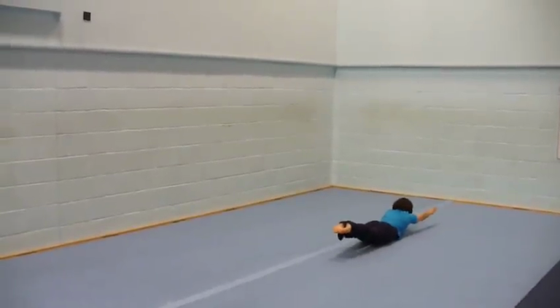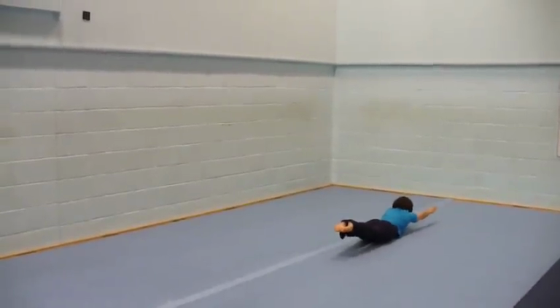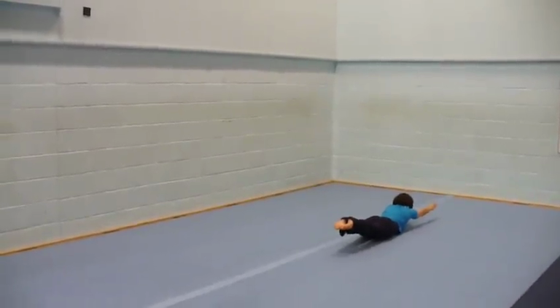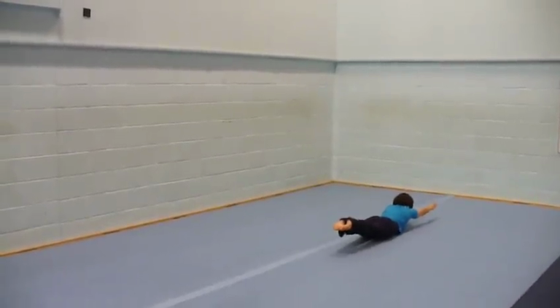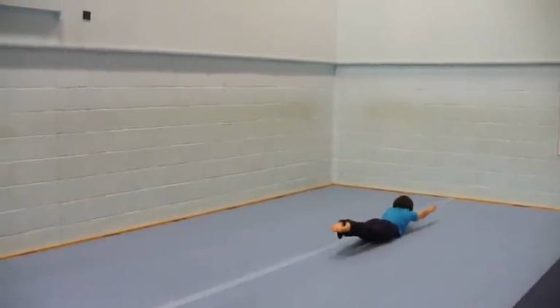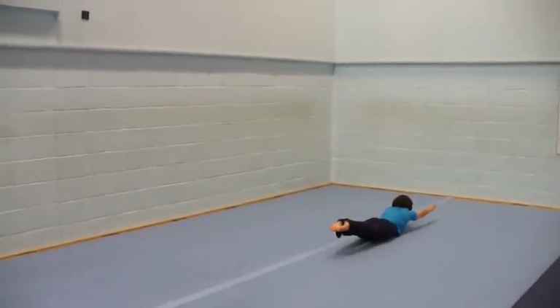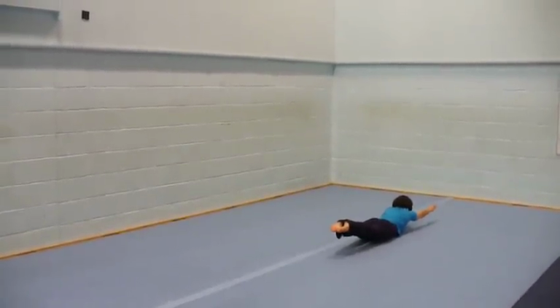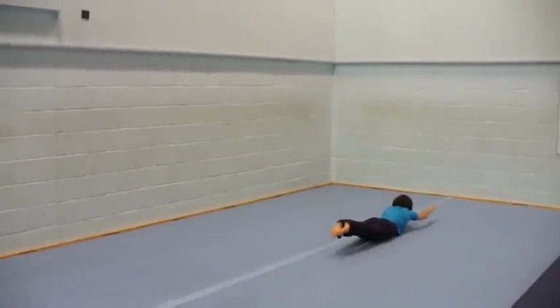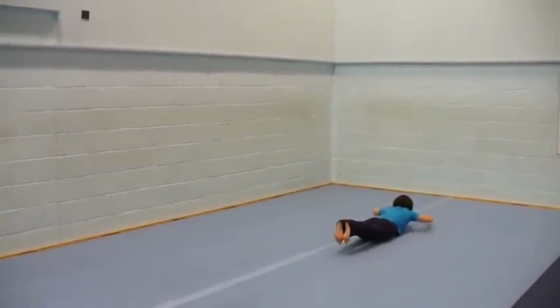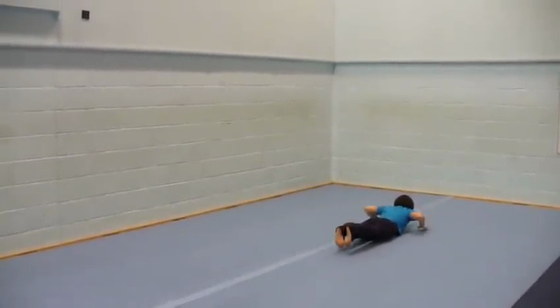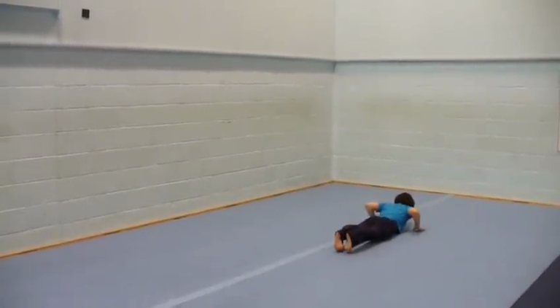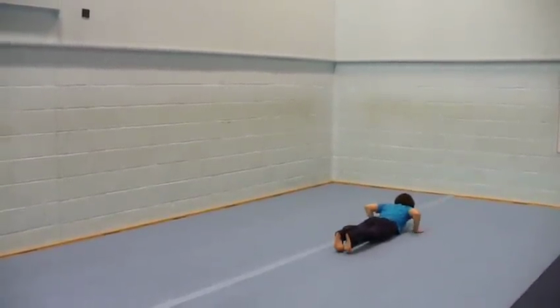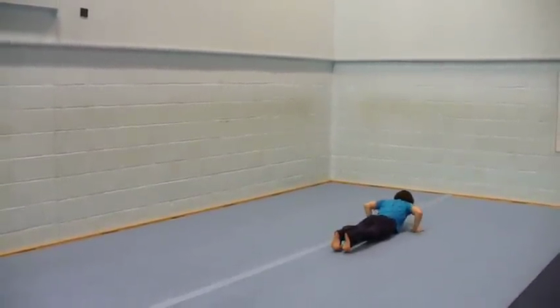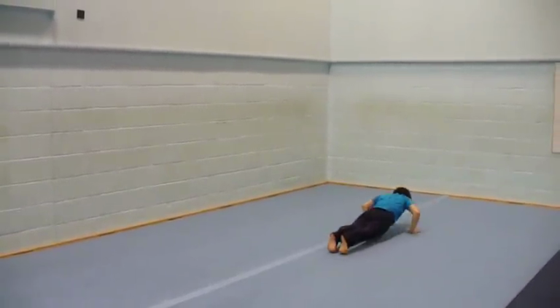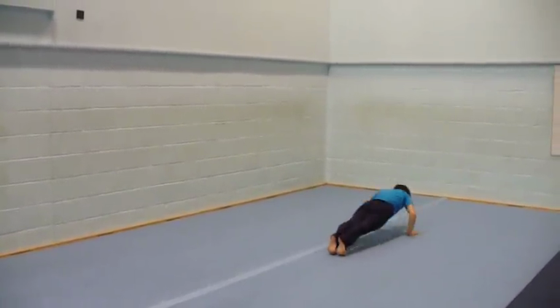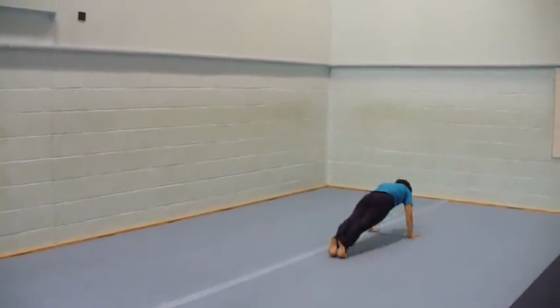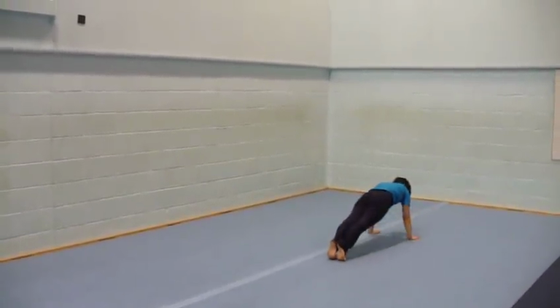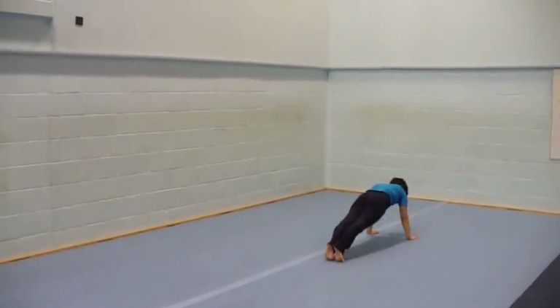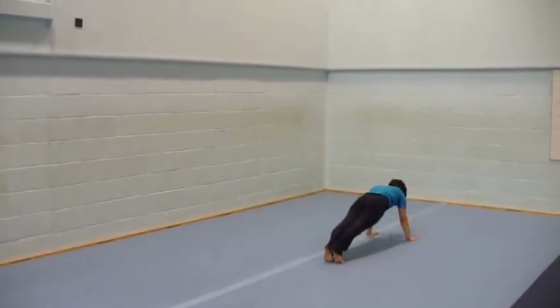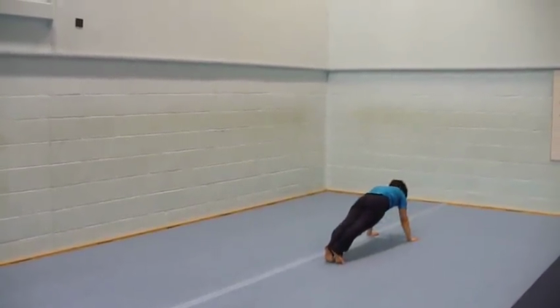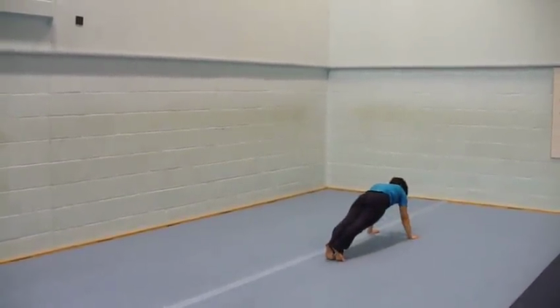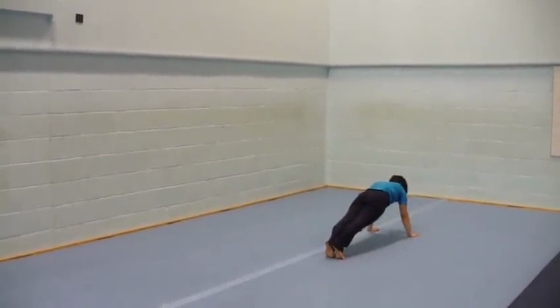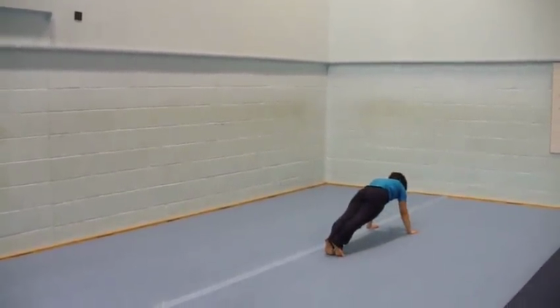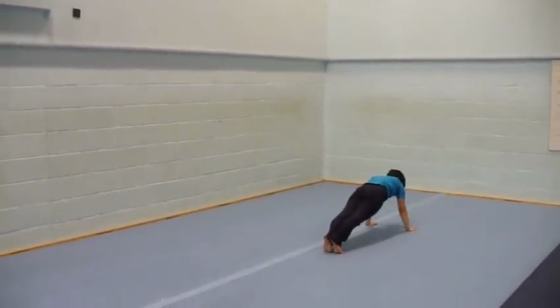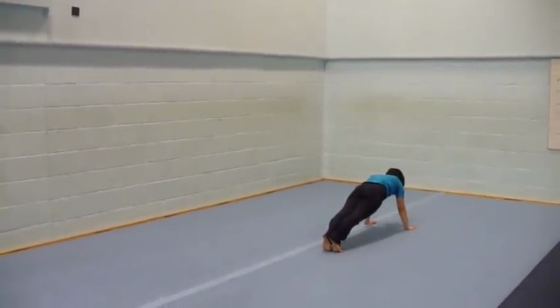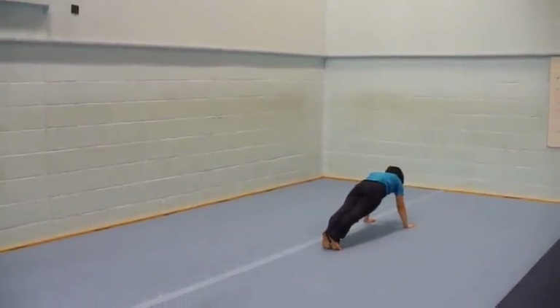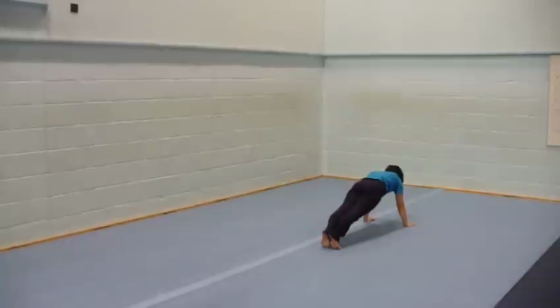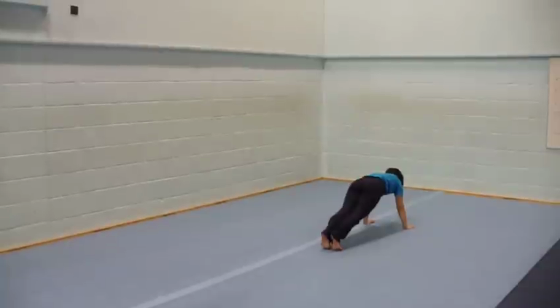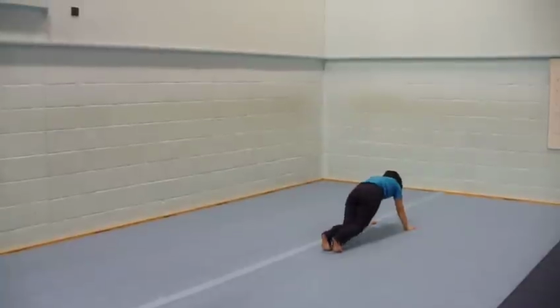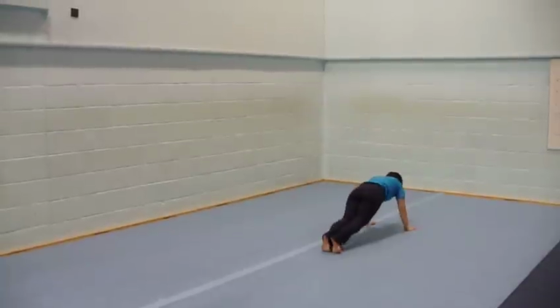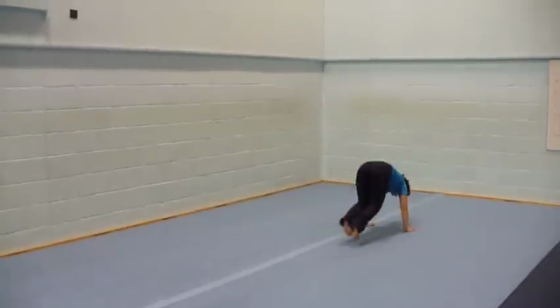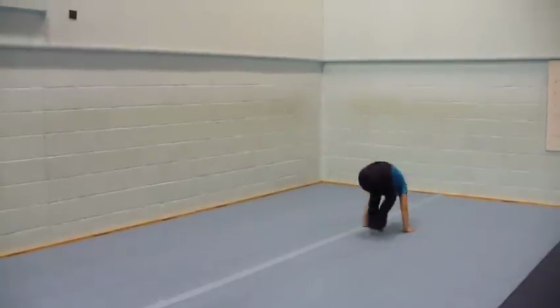Front Support. Jump Legs In. Jump Your Legs In.